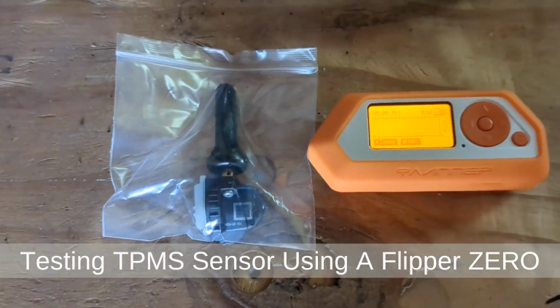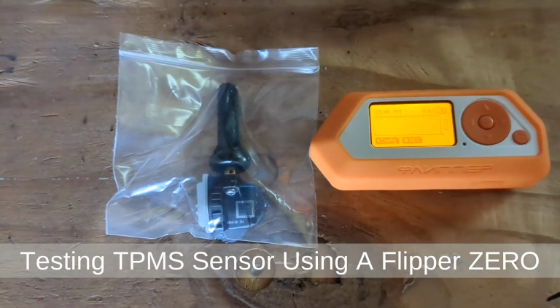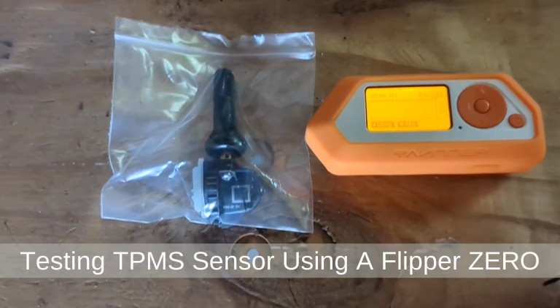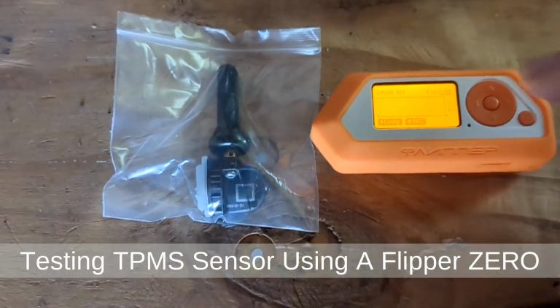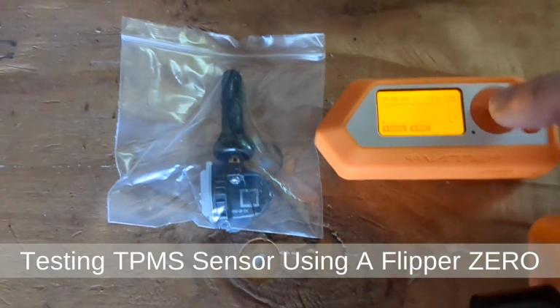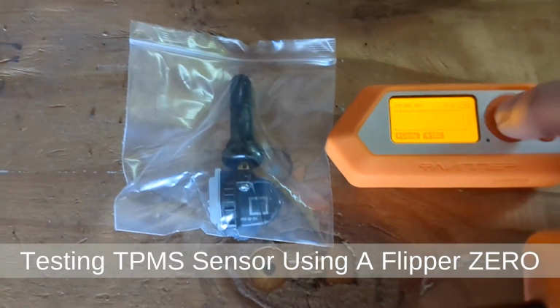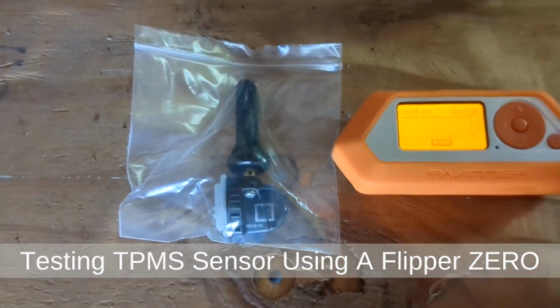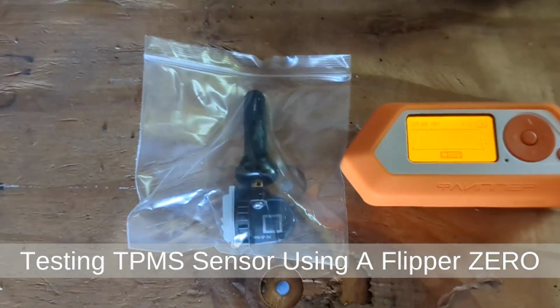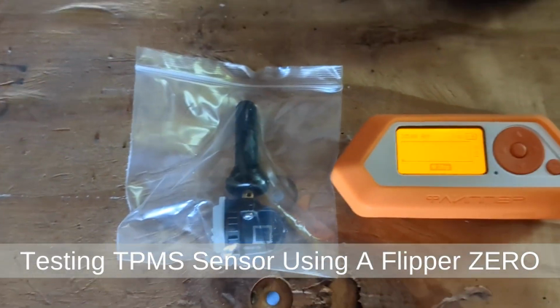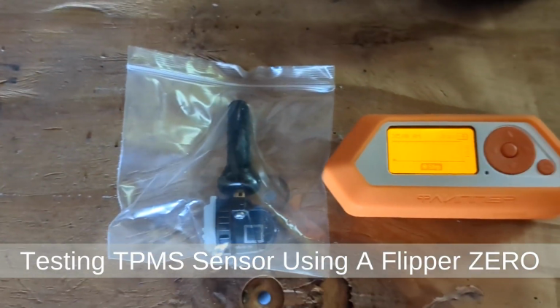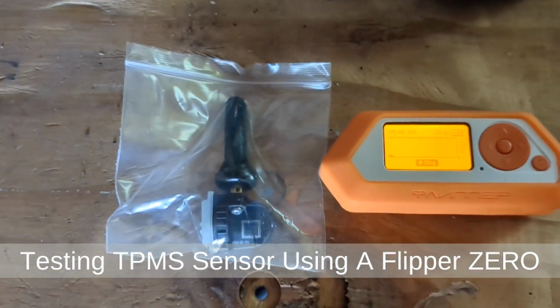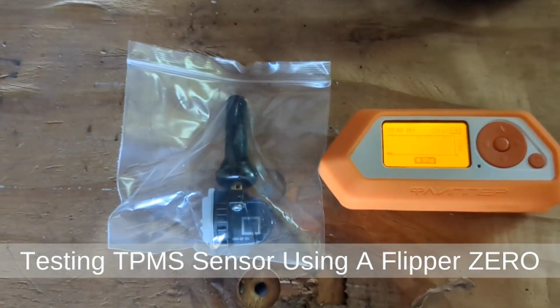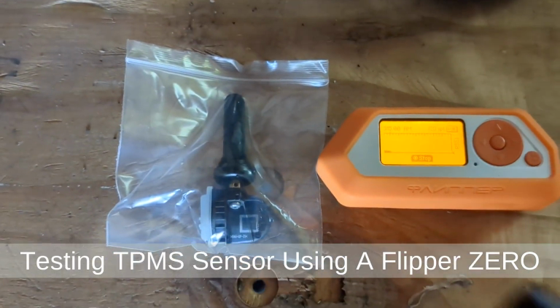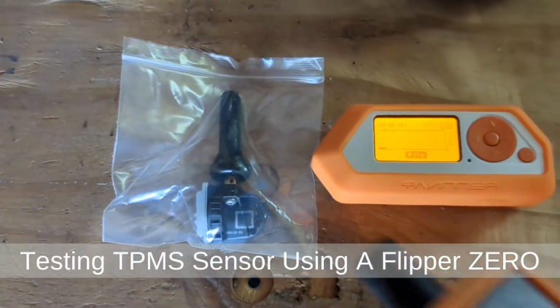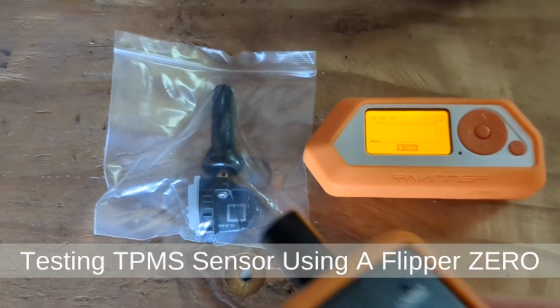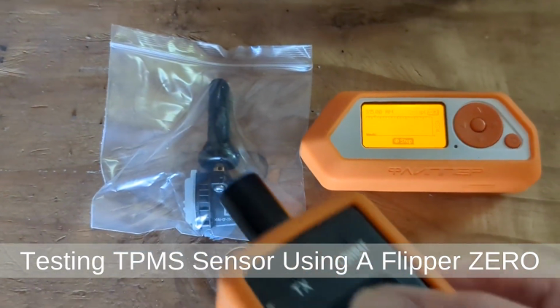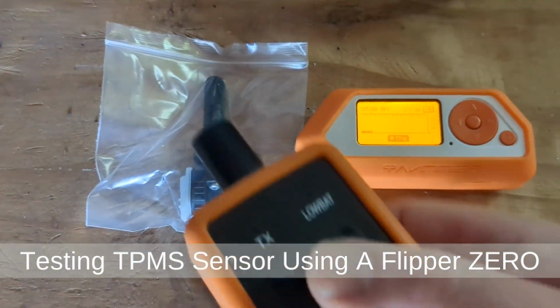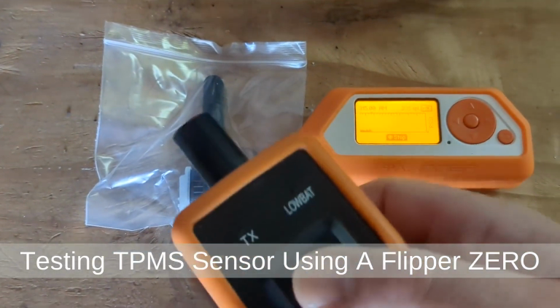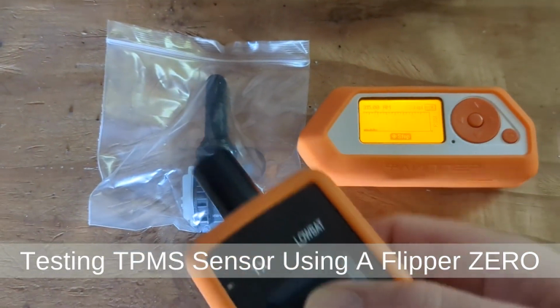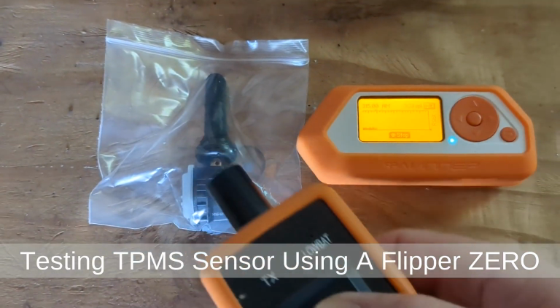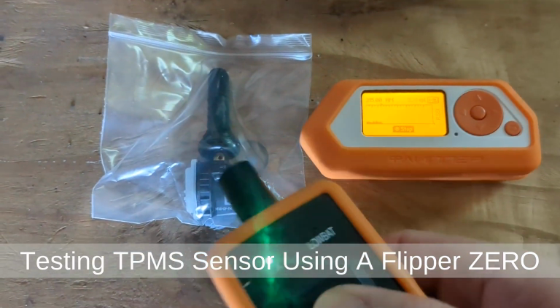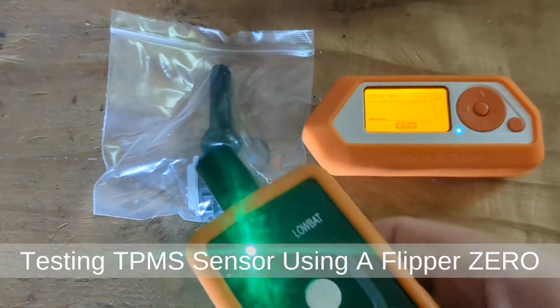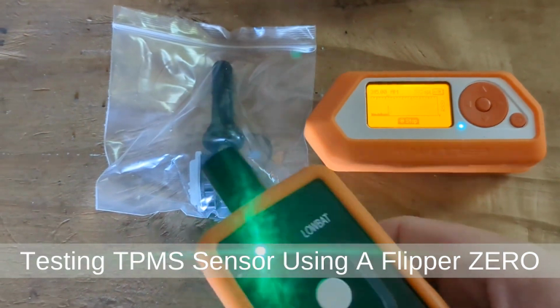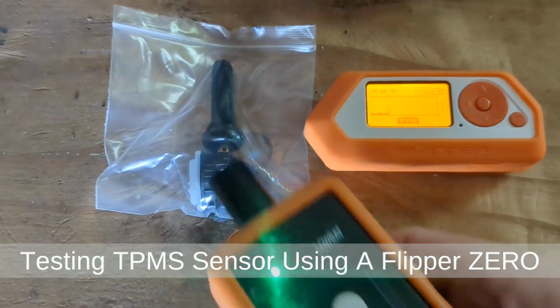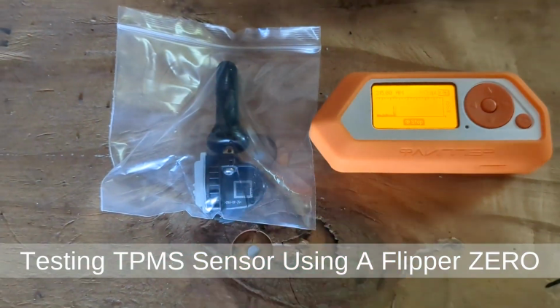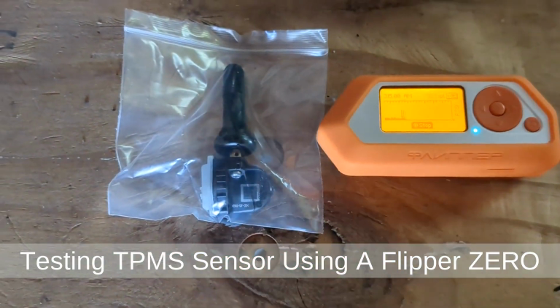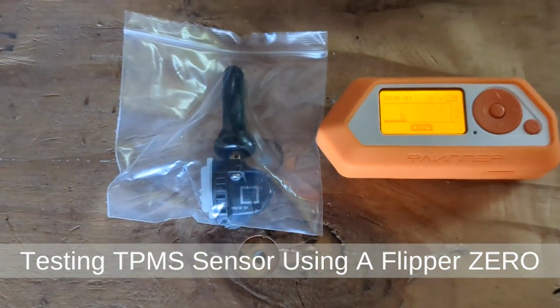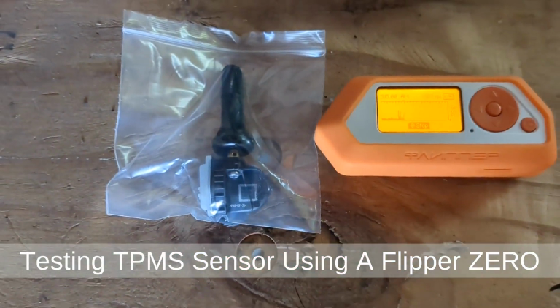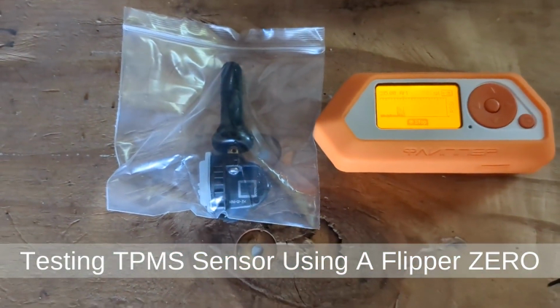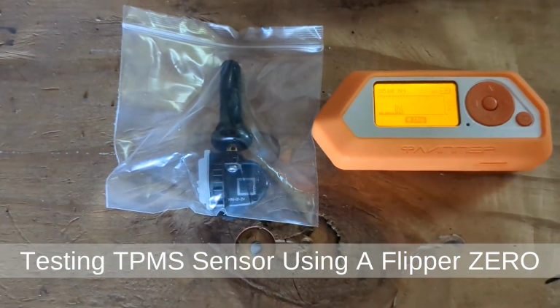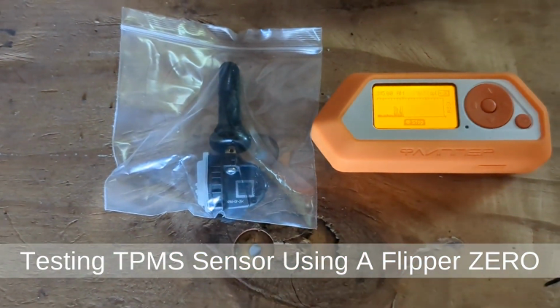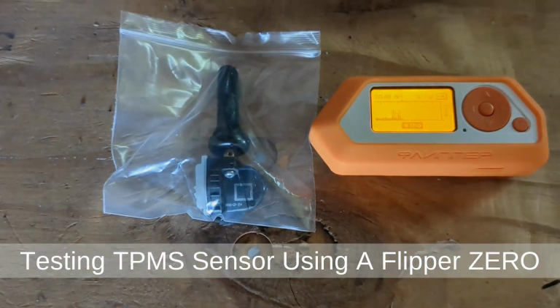In this video, I'll show you how to use the Flipper Zero to determine if your tire pressure sensor, TPMS, is alive or dead.